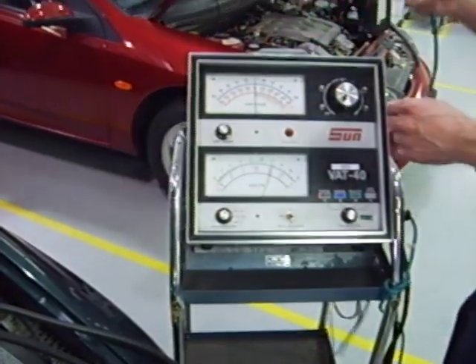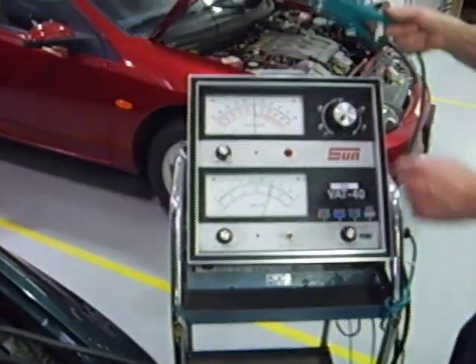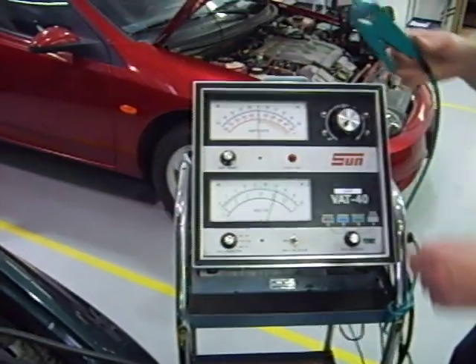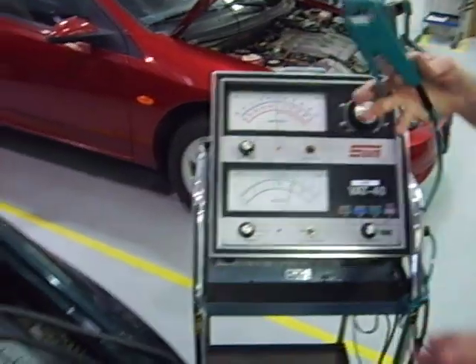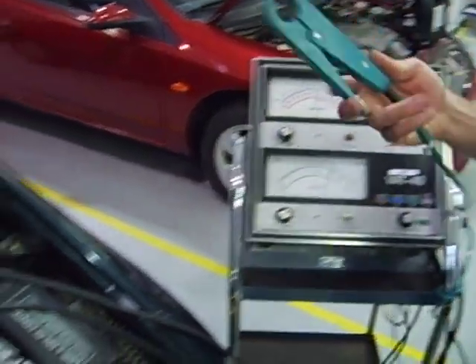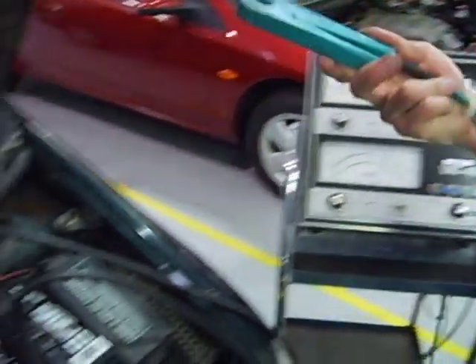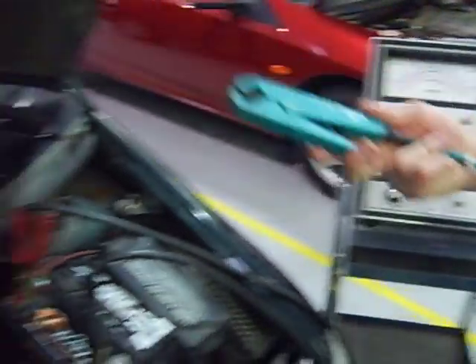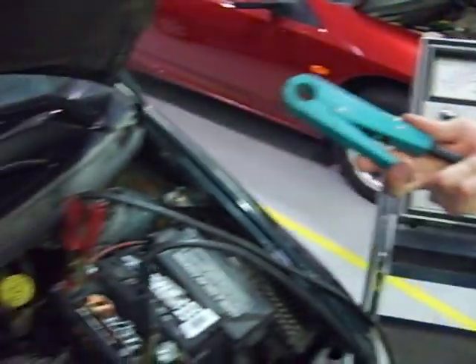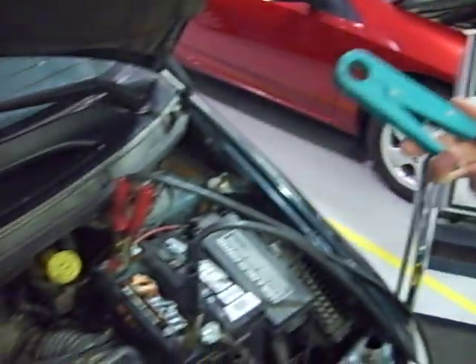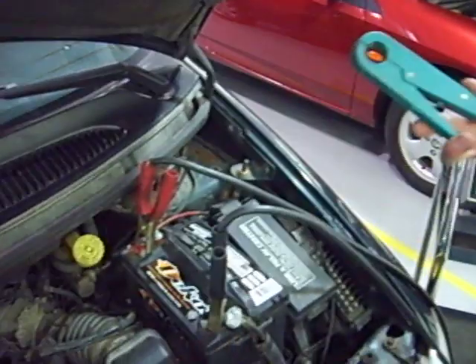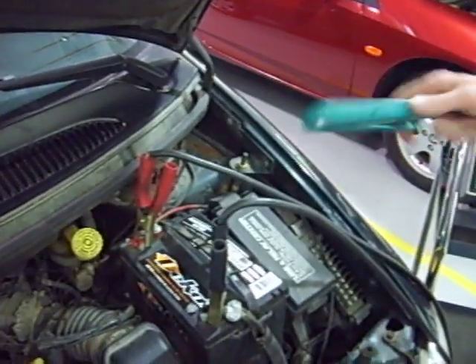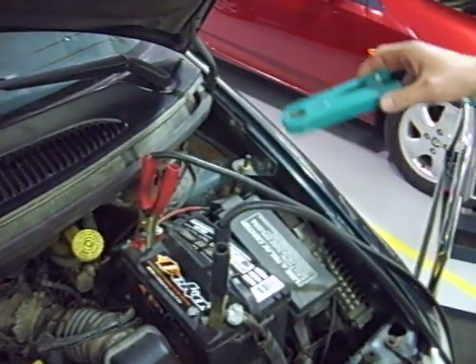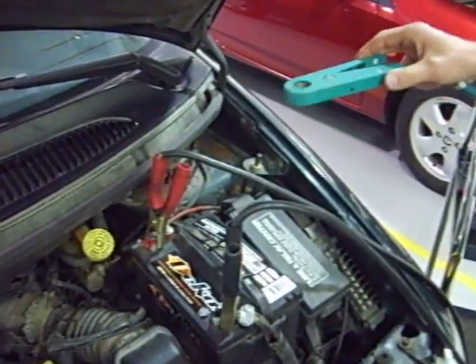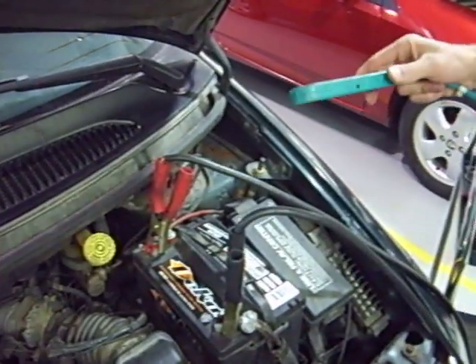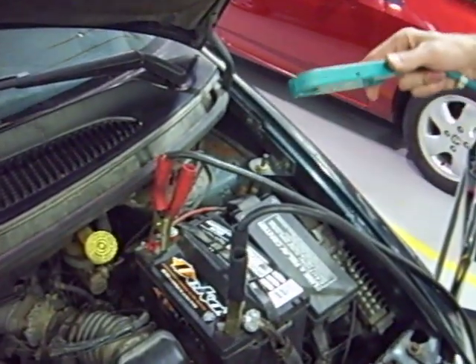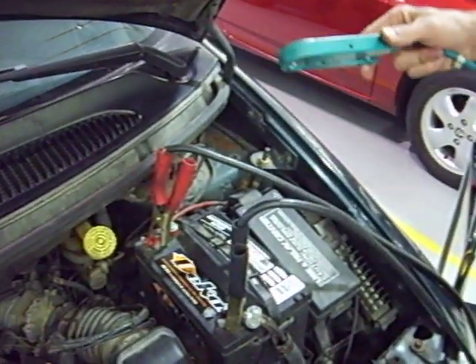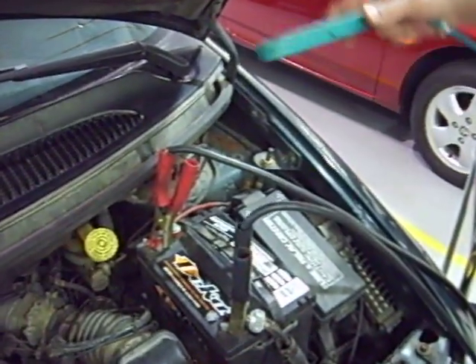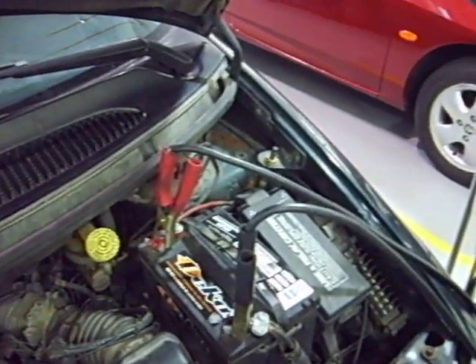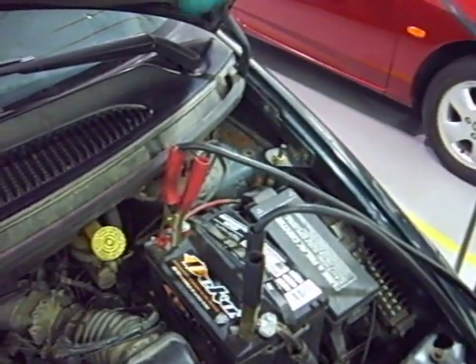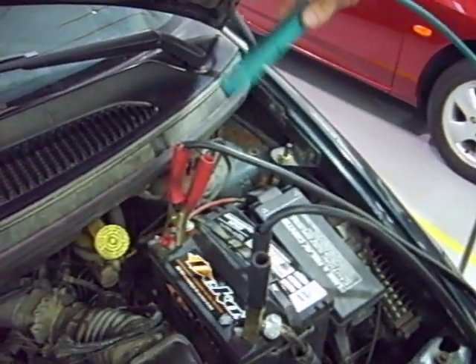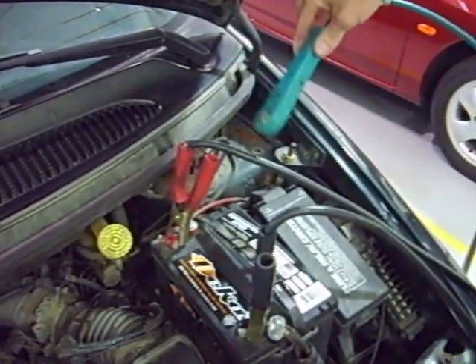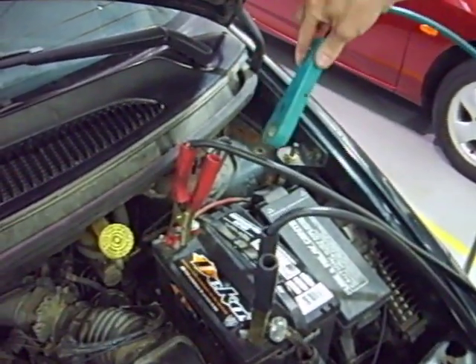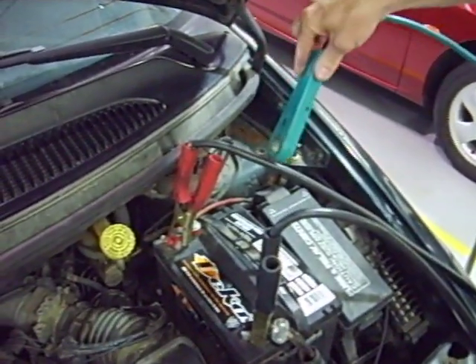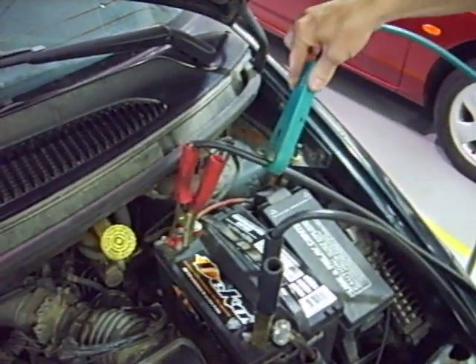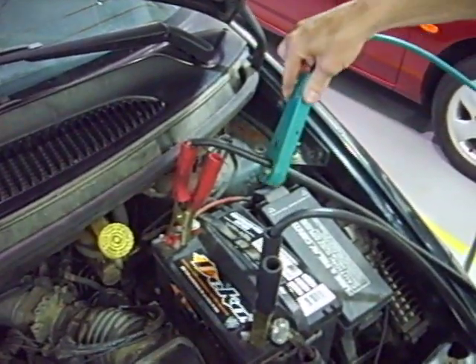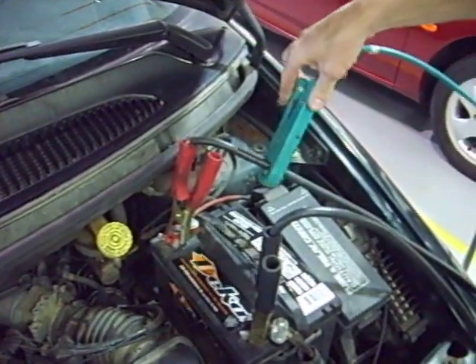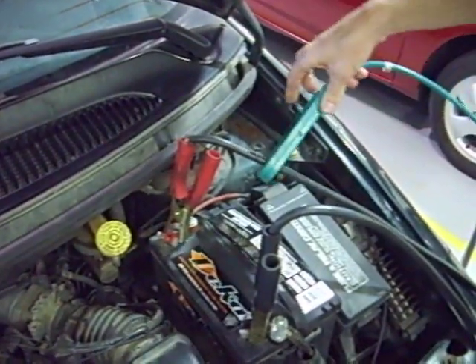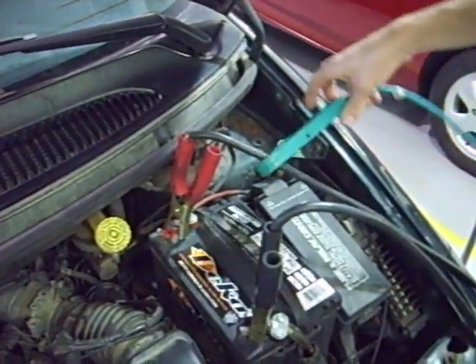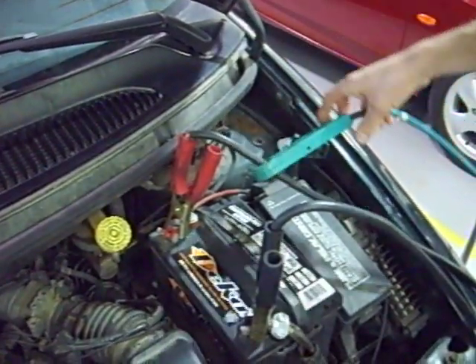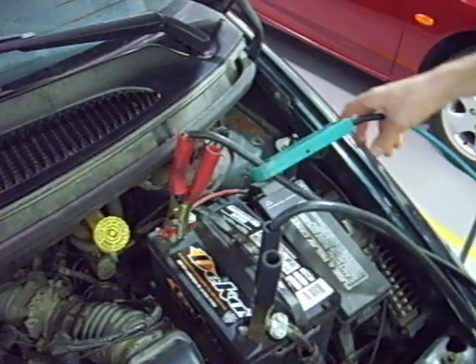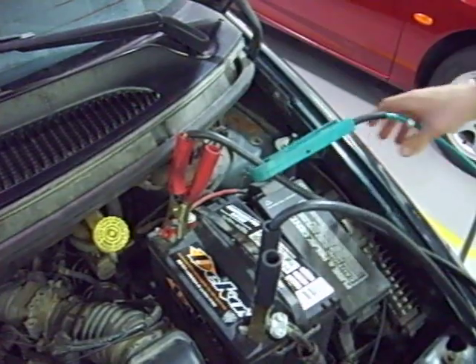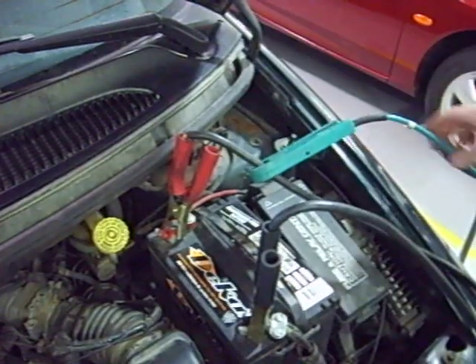We place the inductive pickup or the amp clamp around one of the cables leading to the tester.